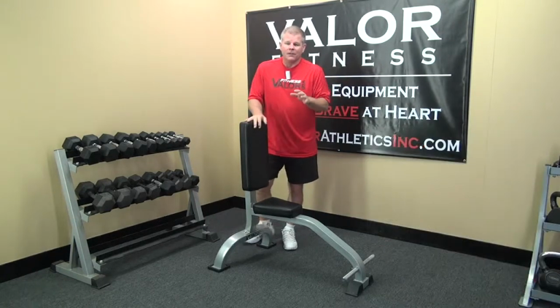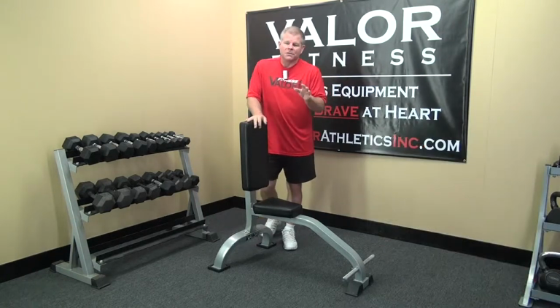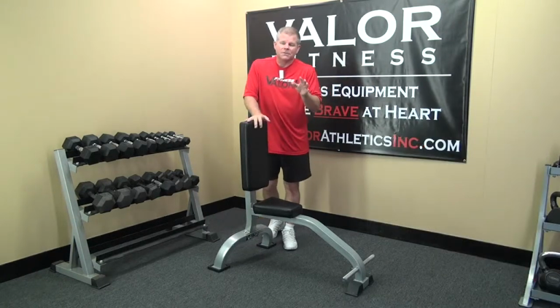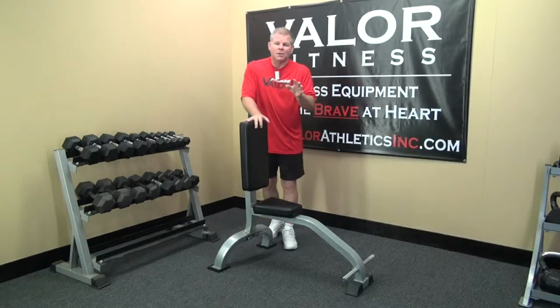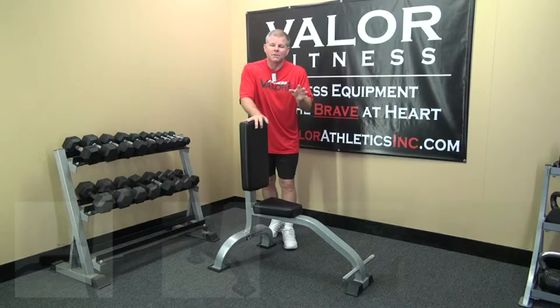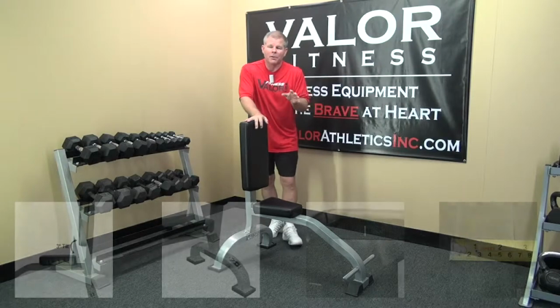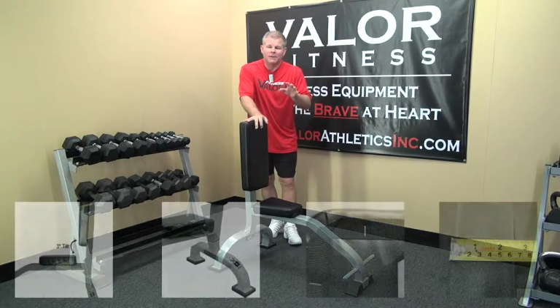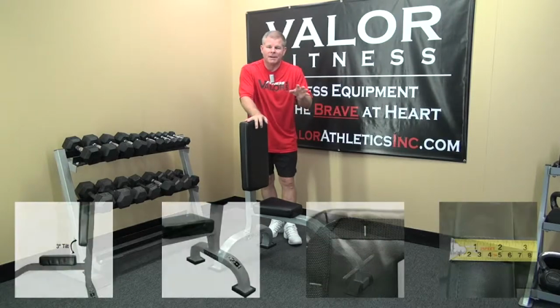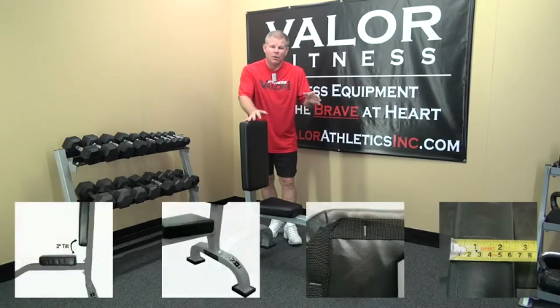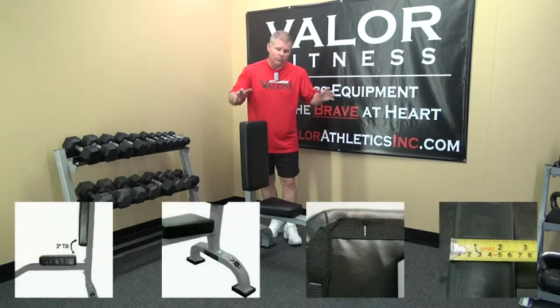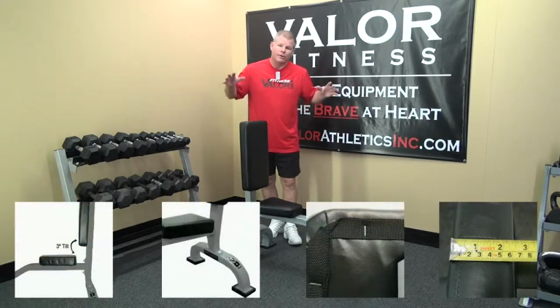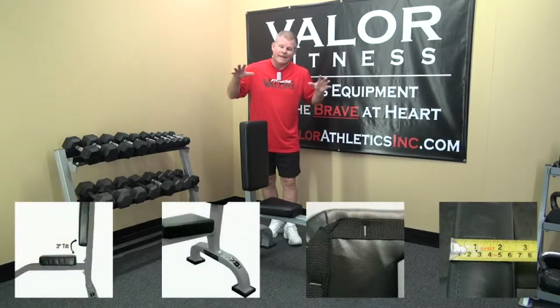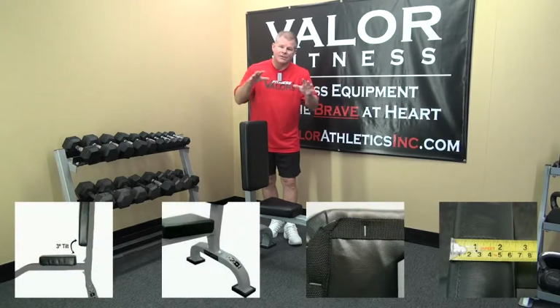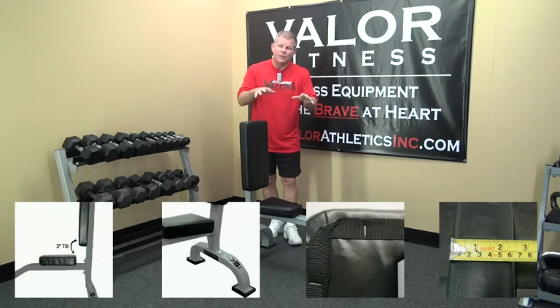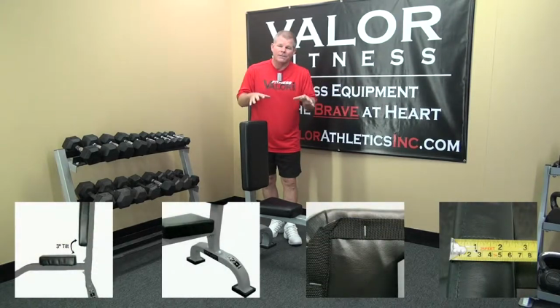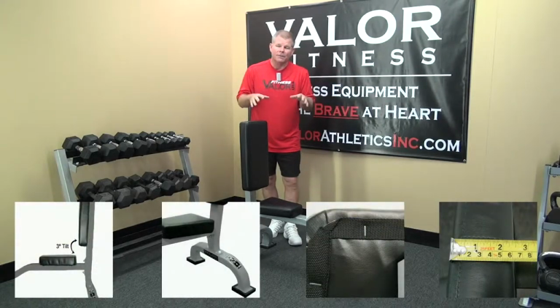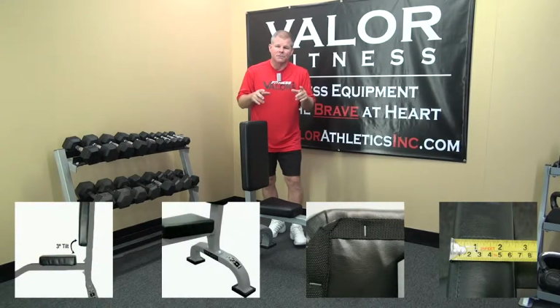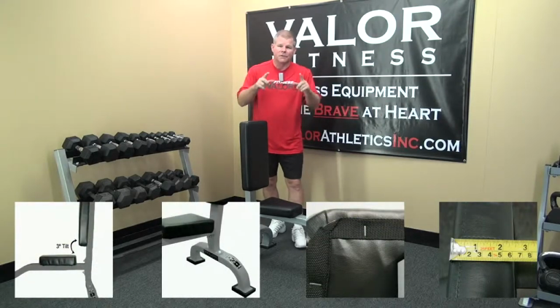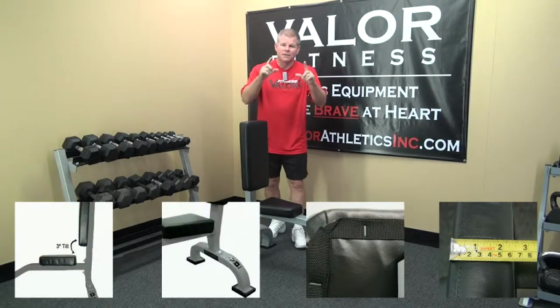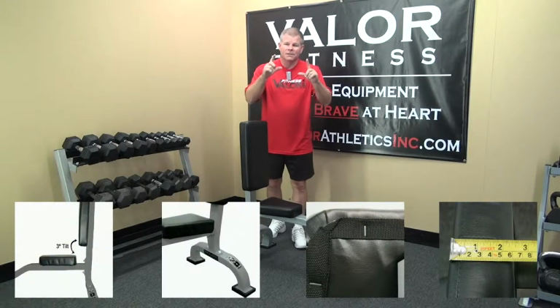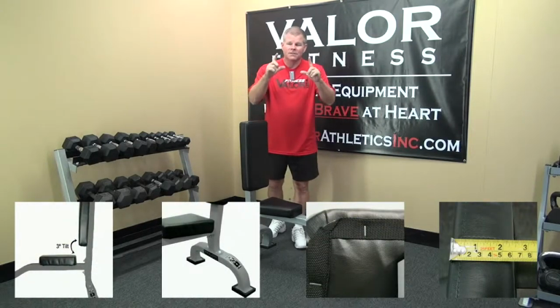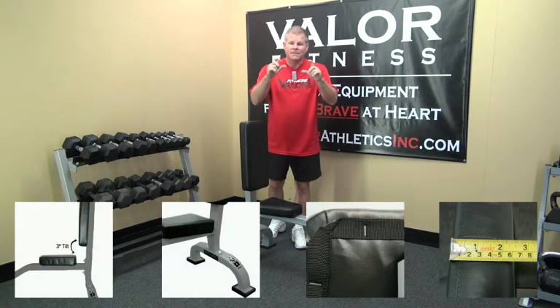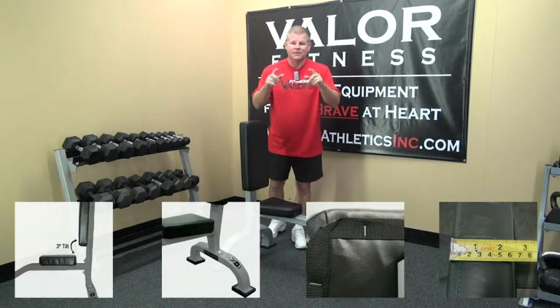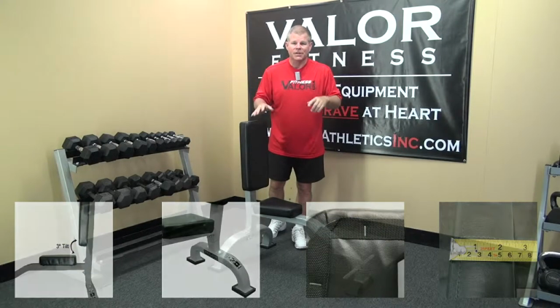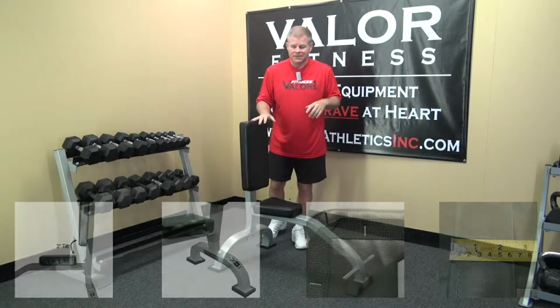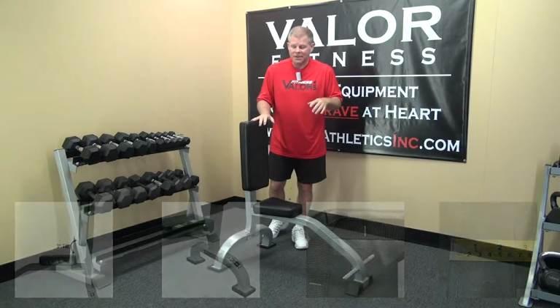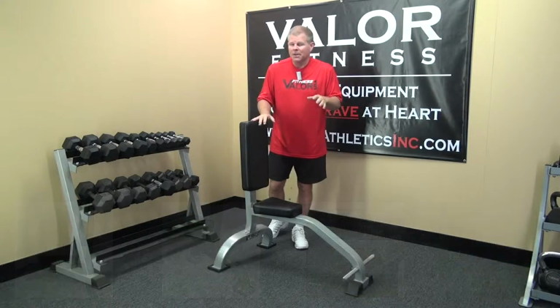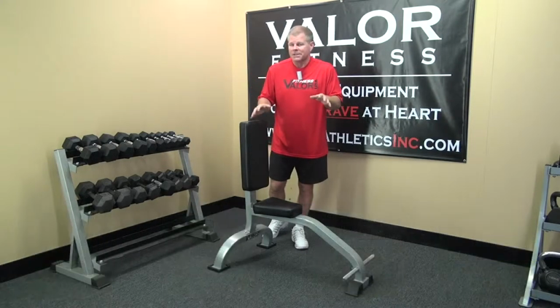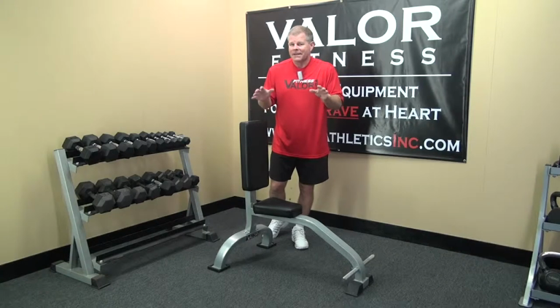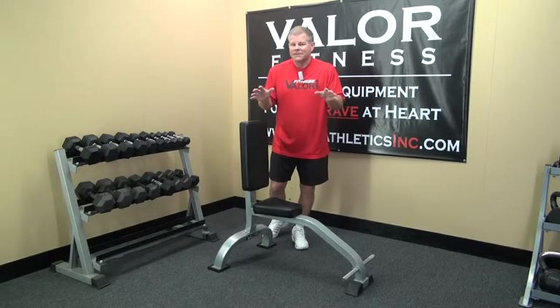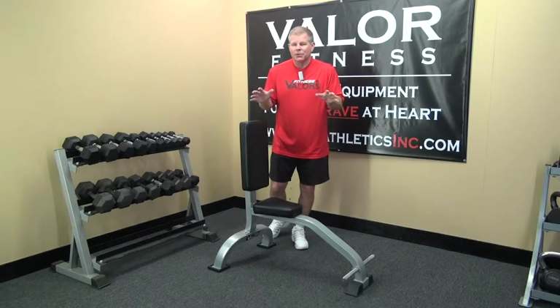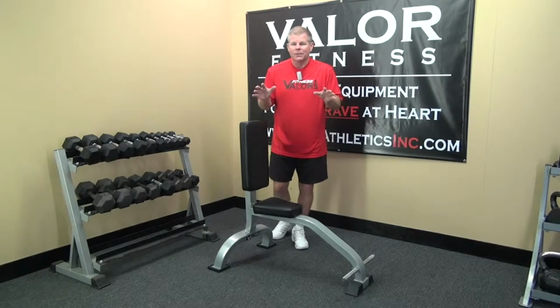There are also some close-up photographs down below that bring you into the unit itself for some detailed shots, but it's kind of a simple unit.